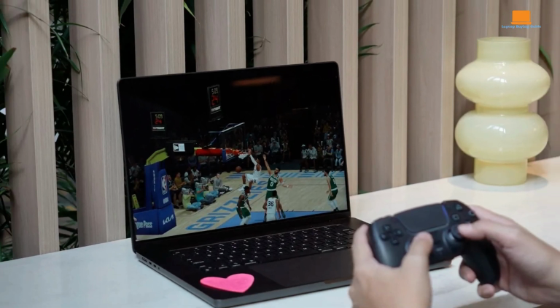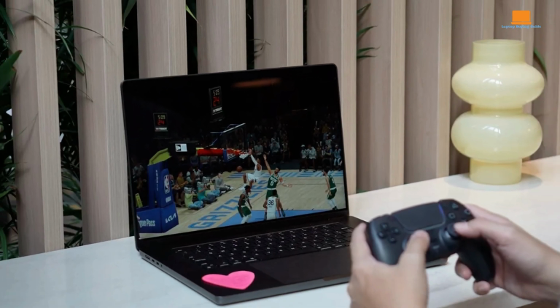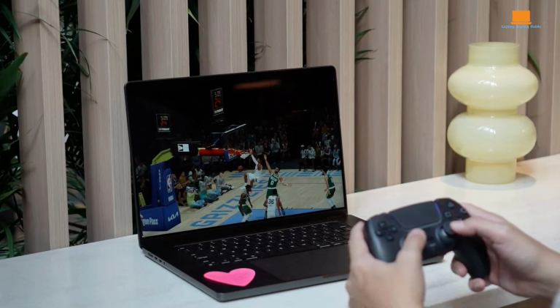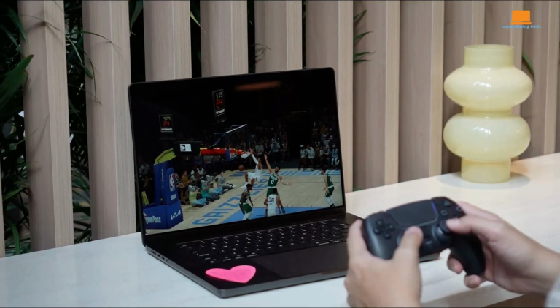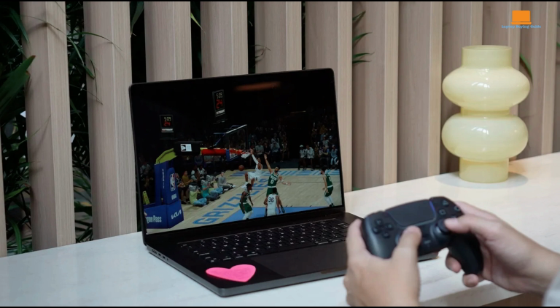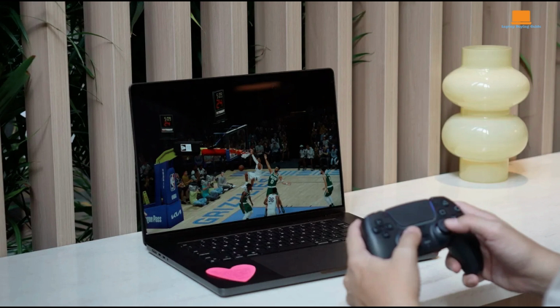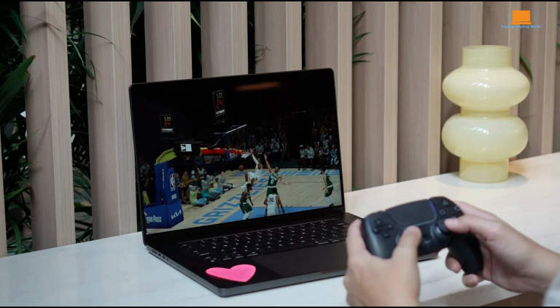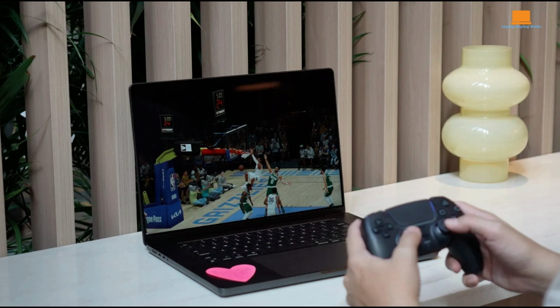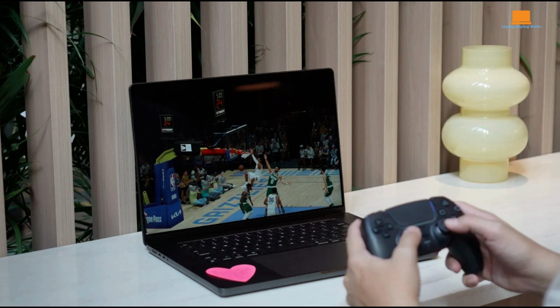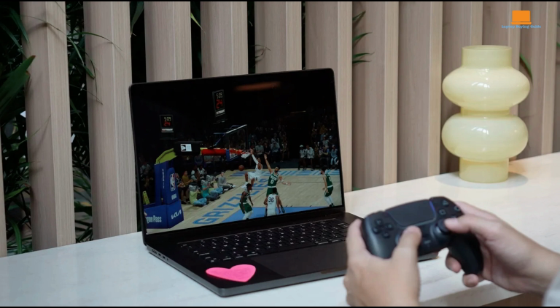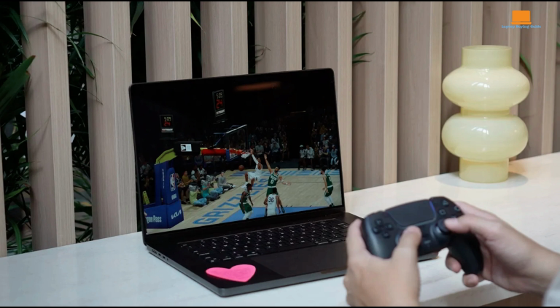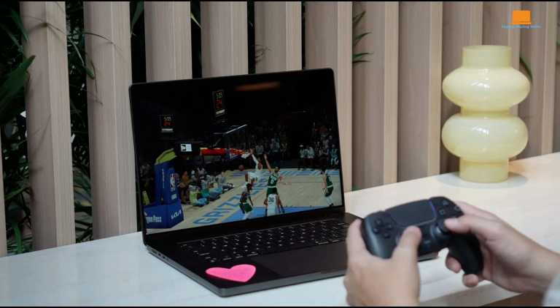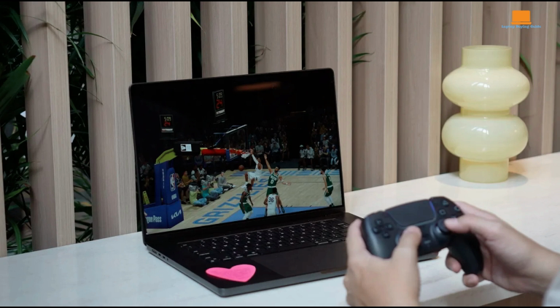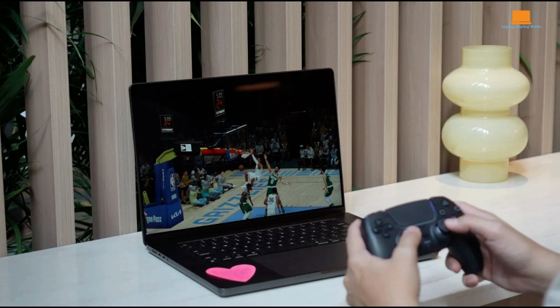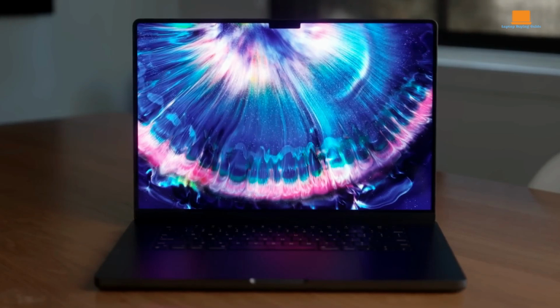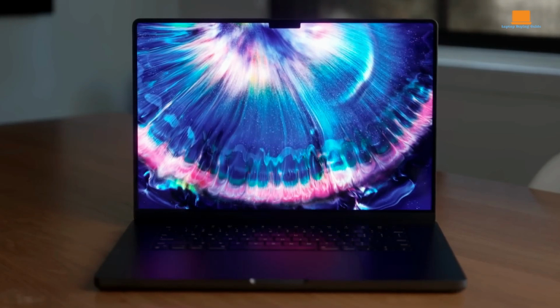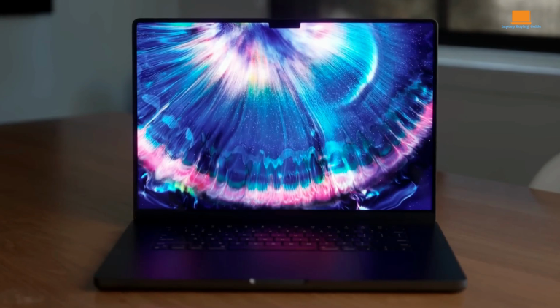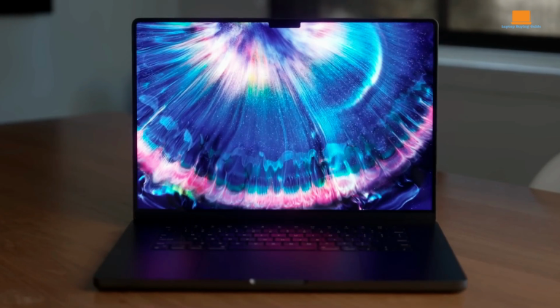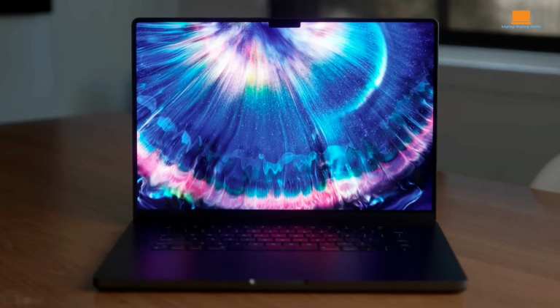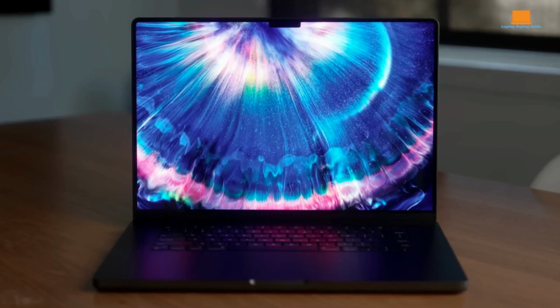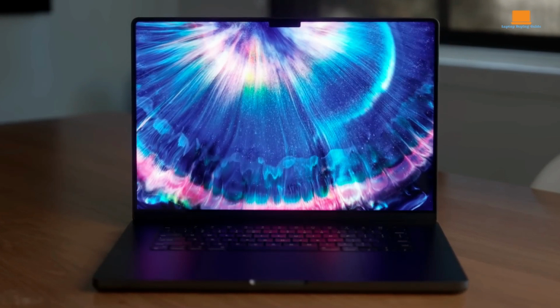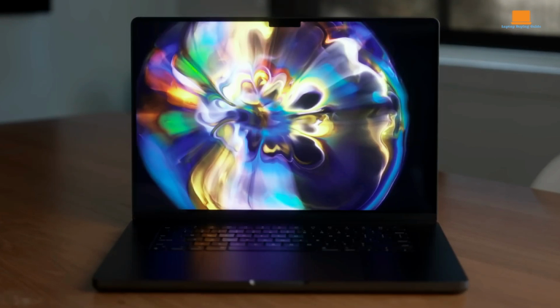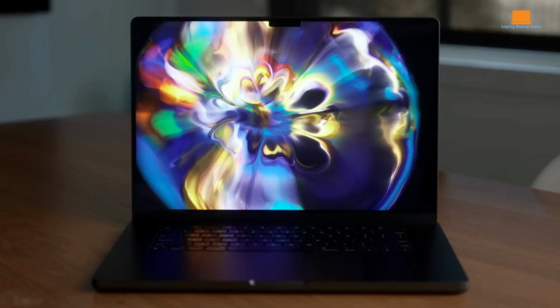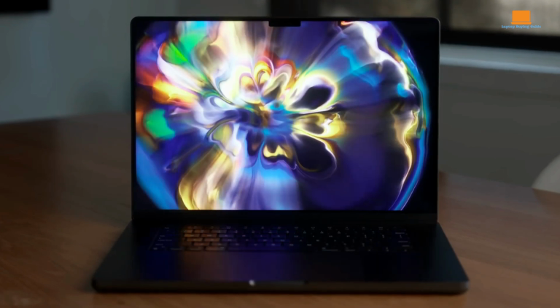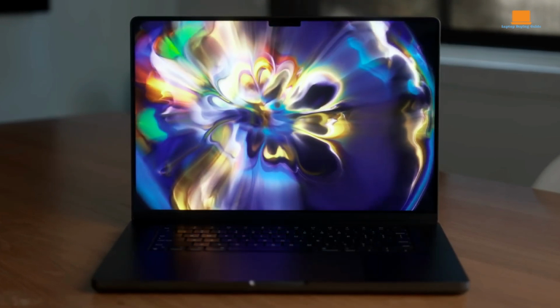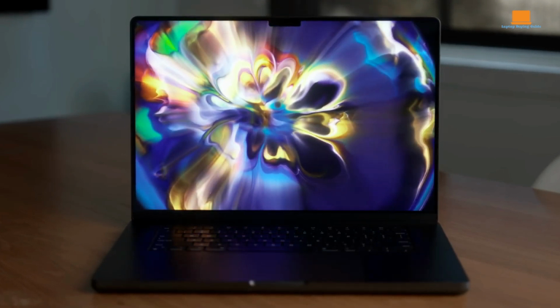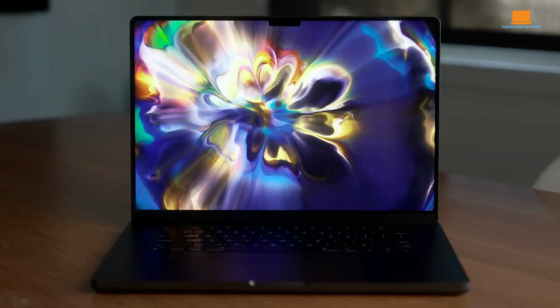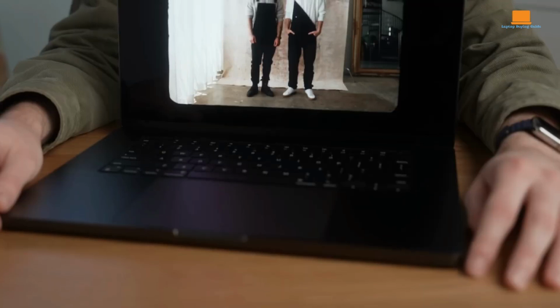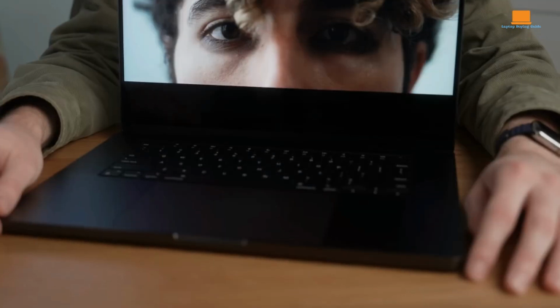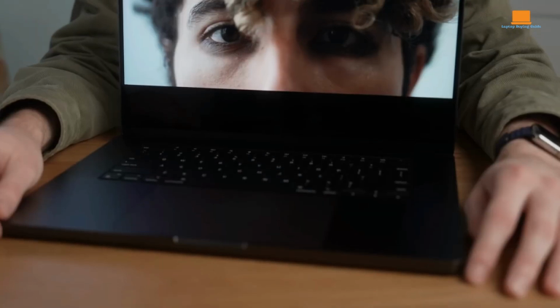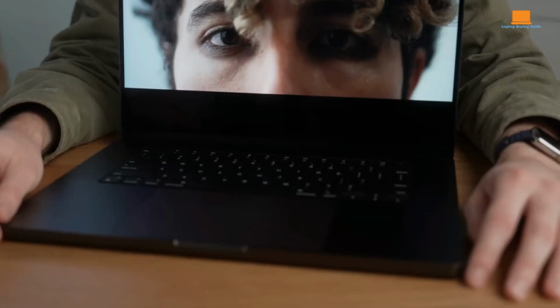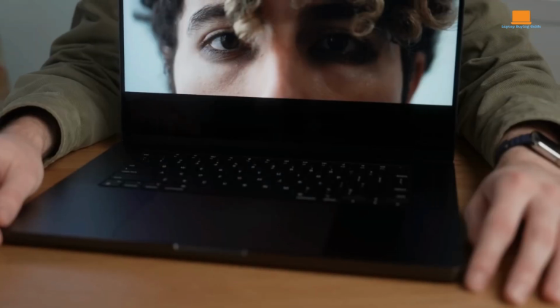The cooling system of the MacBook Pro 14 is effective, but the significant heat output suggests that cooling might be a limiting factor.